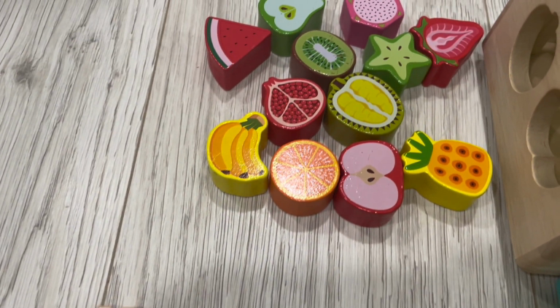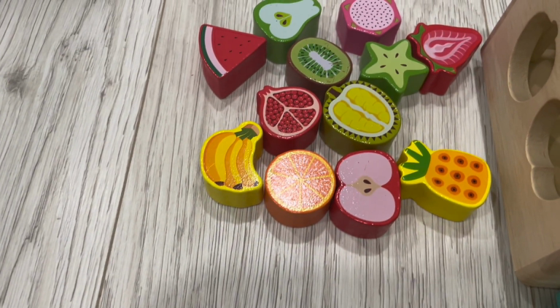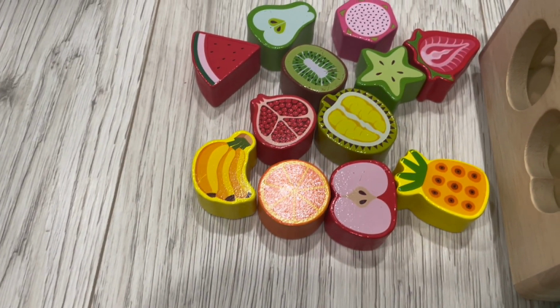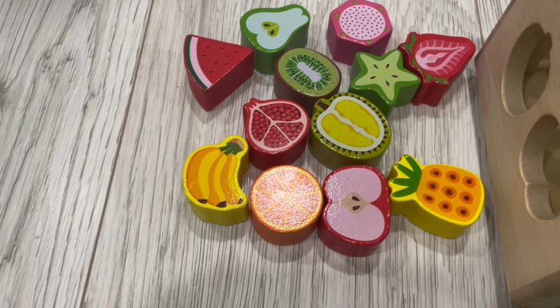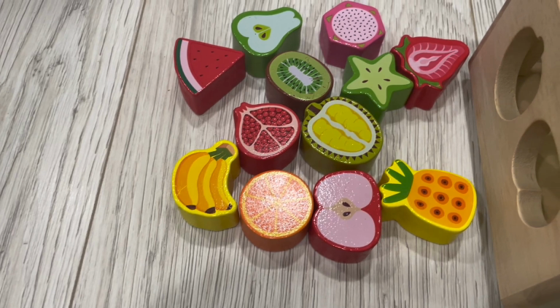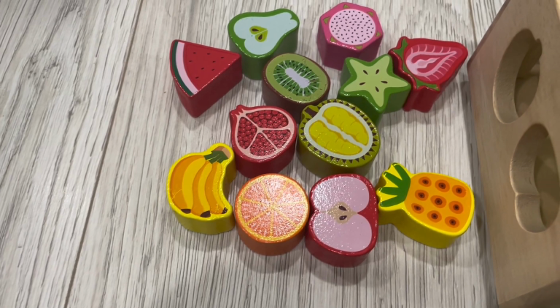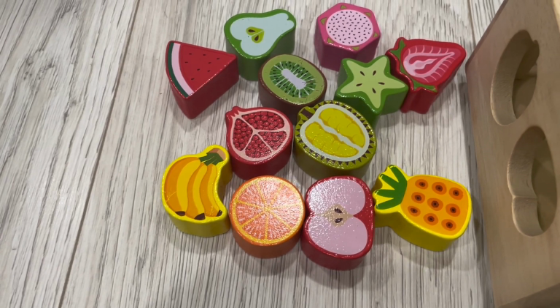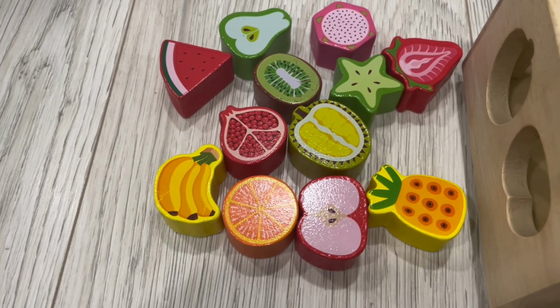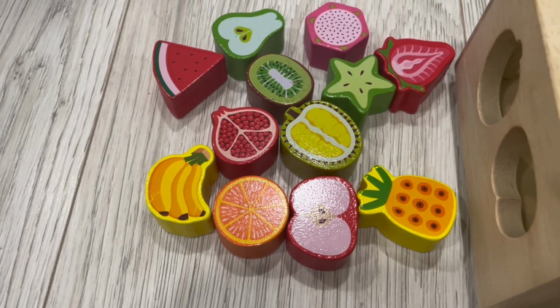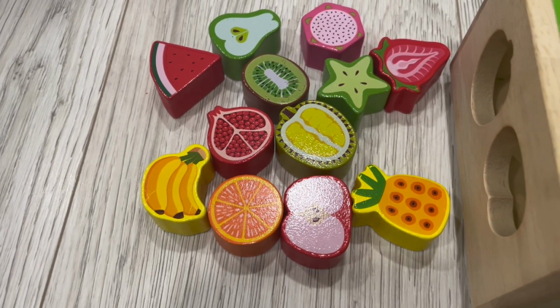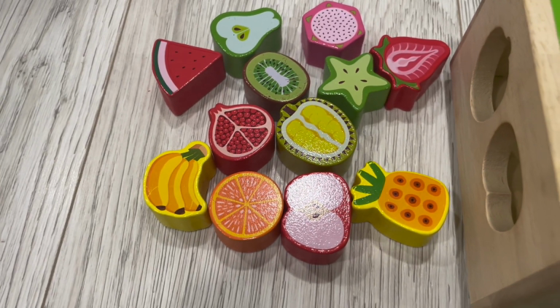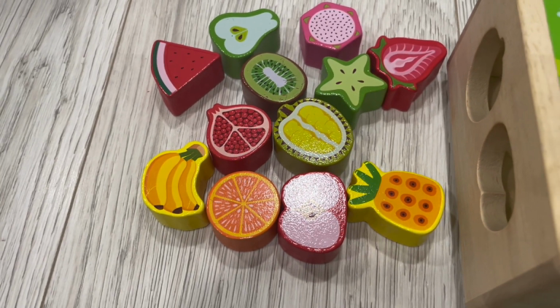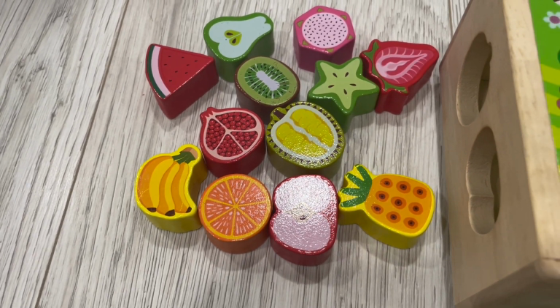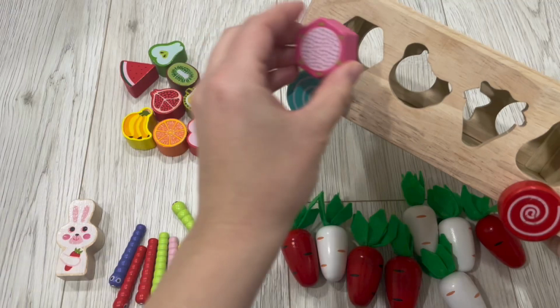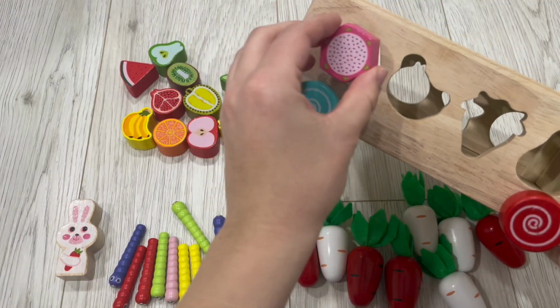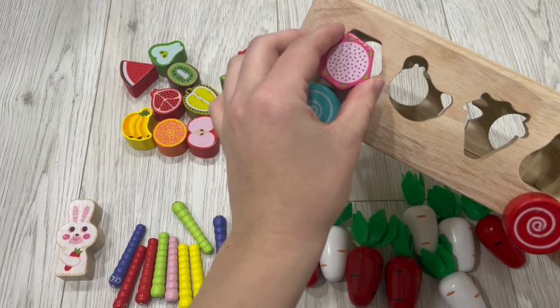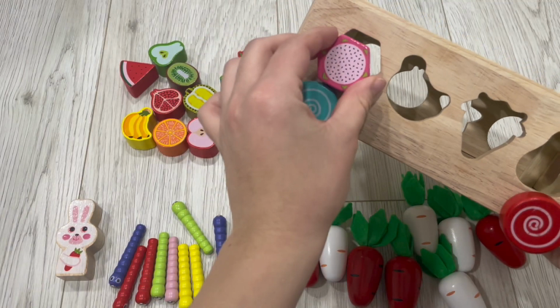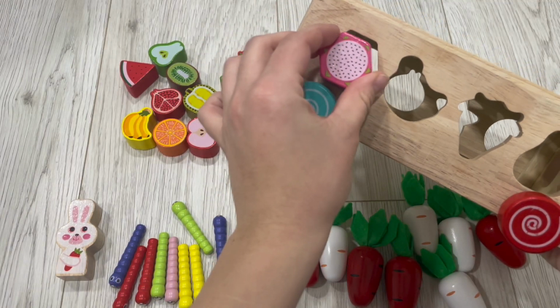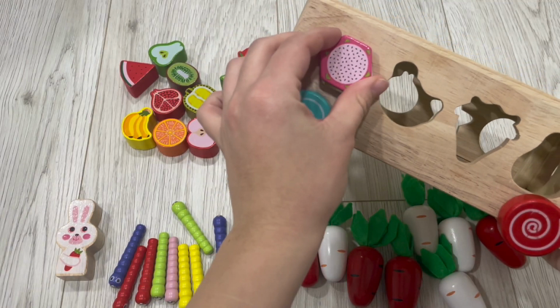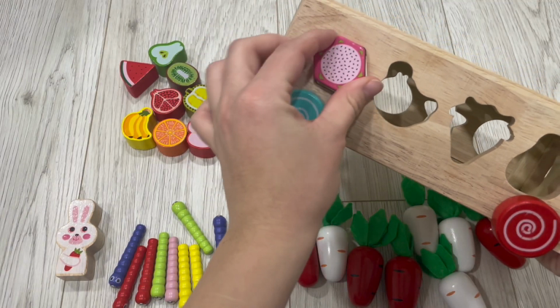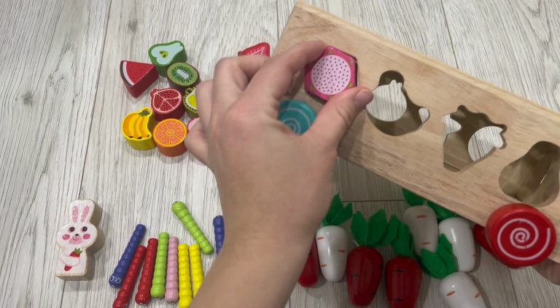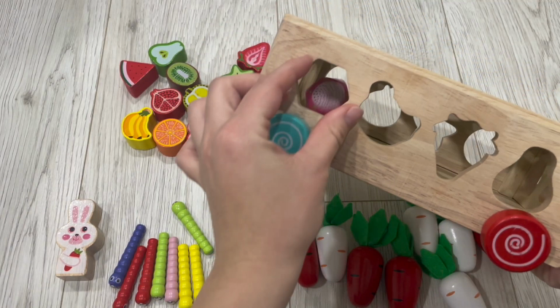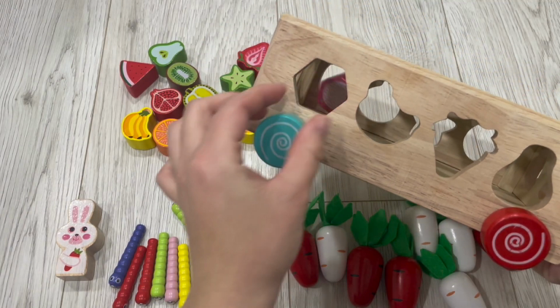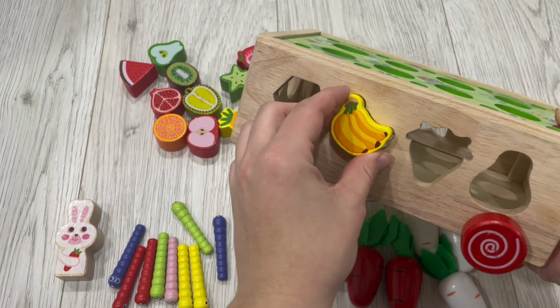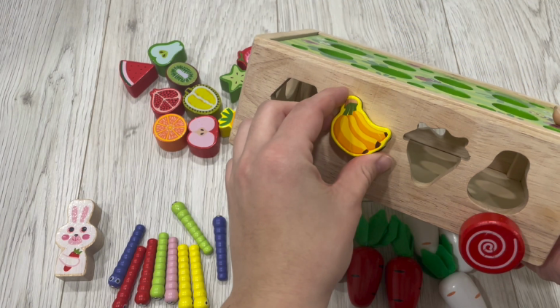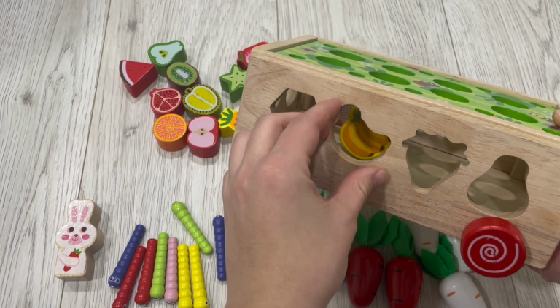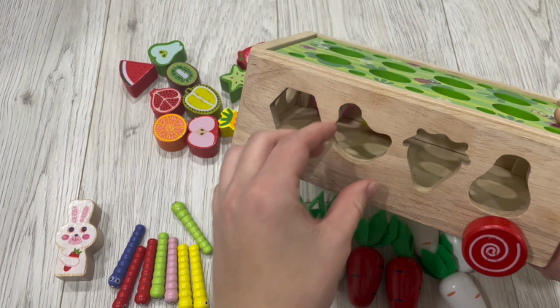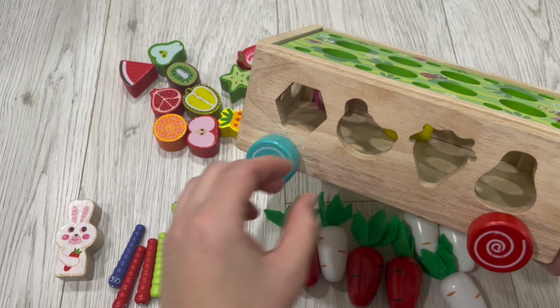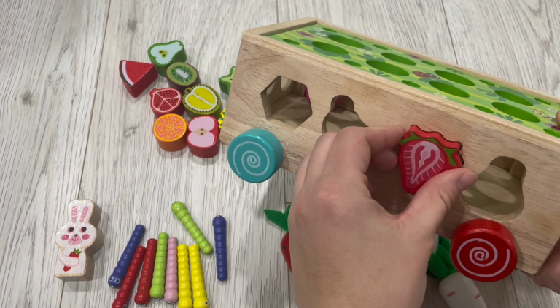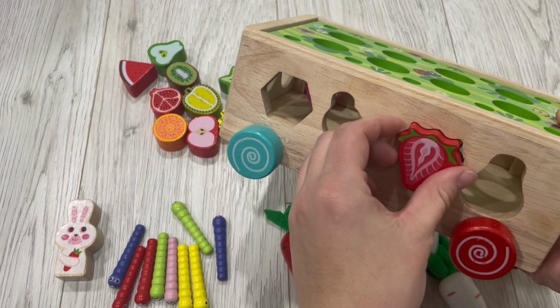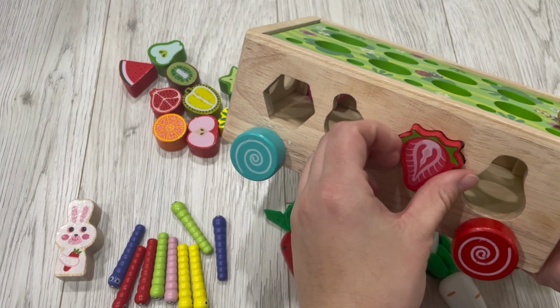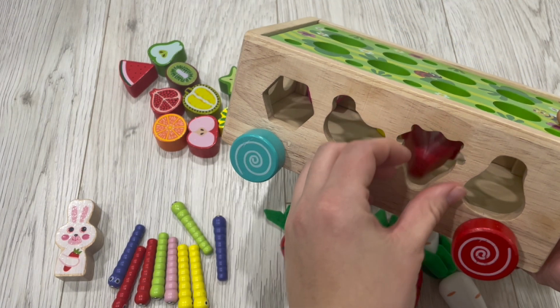I love how unique they are. They're not just your basic shapes, and they have really nice fruit details.